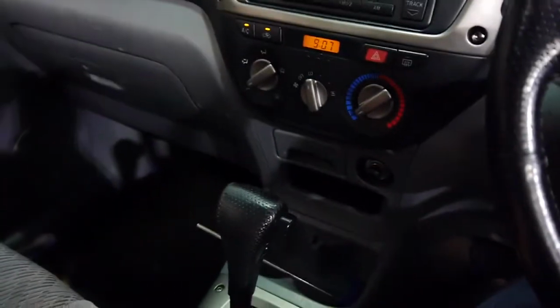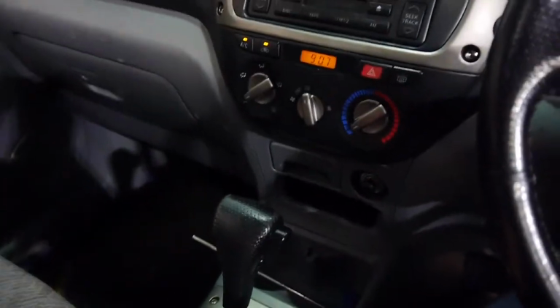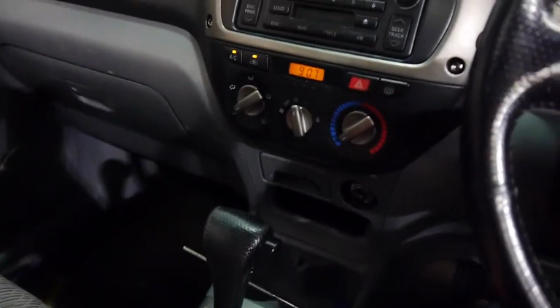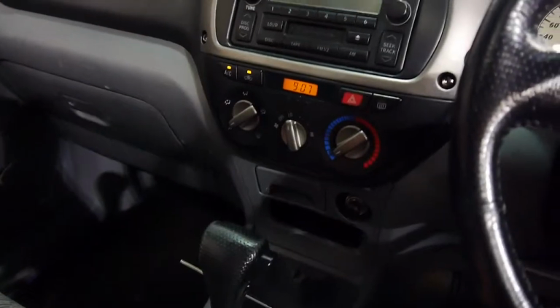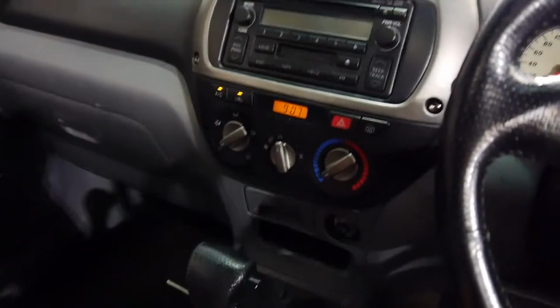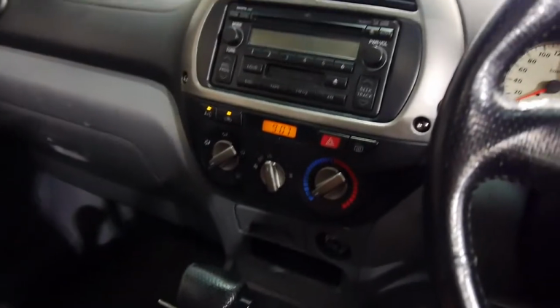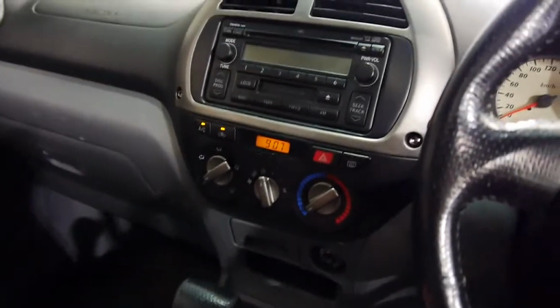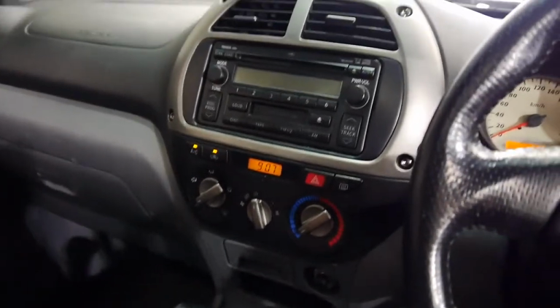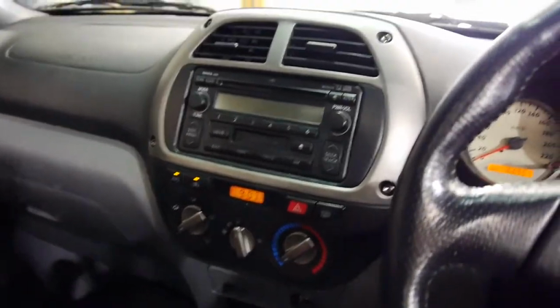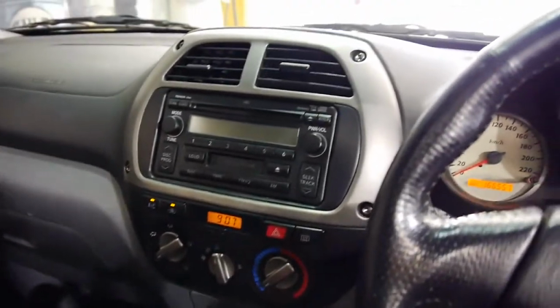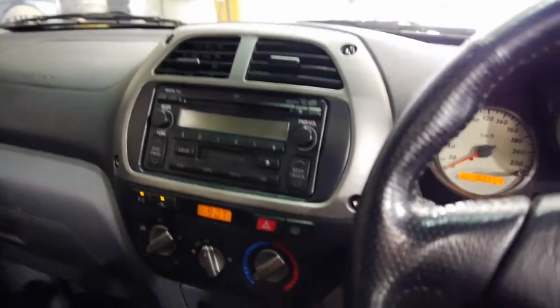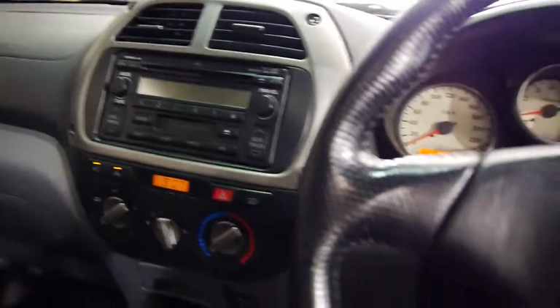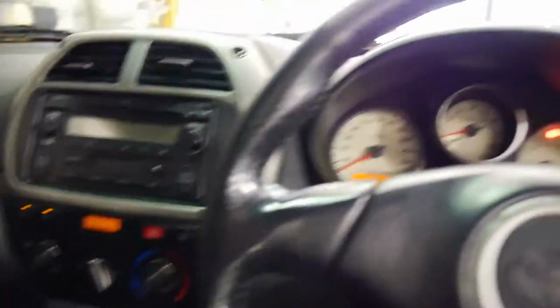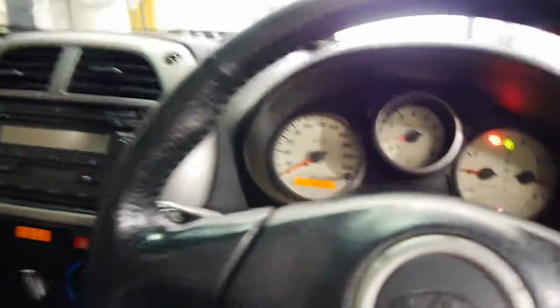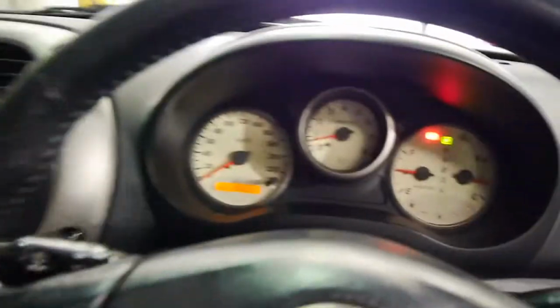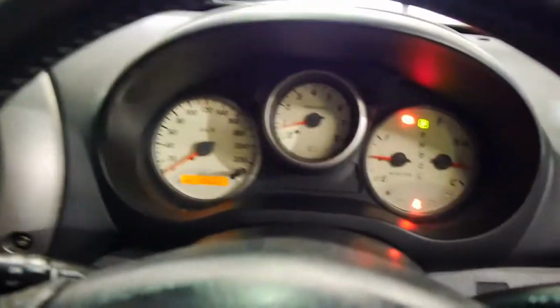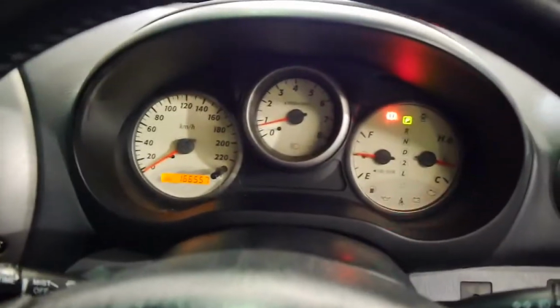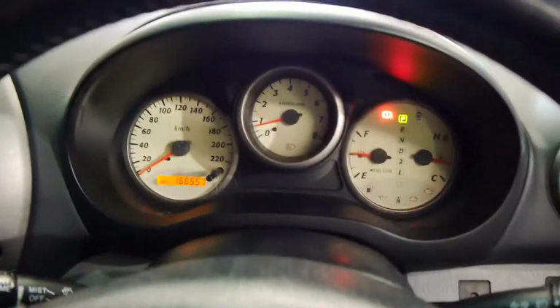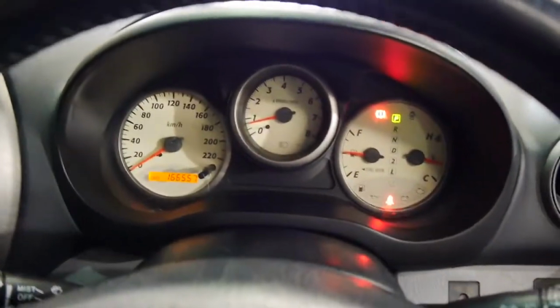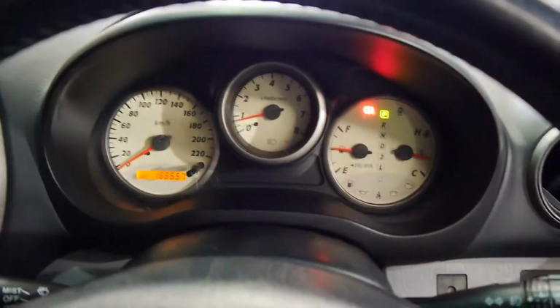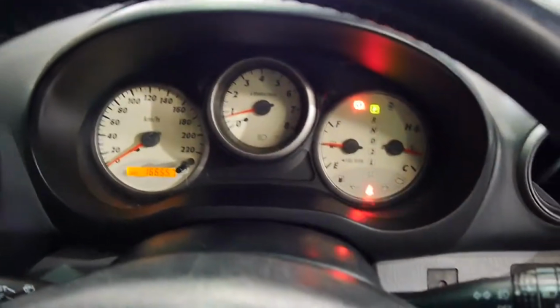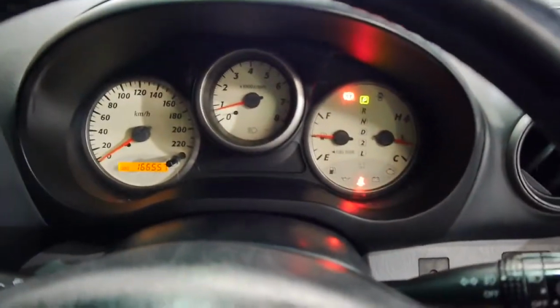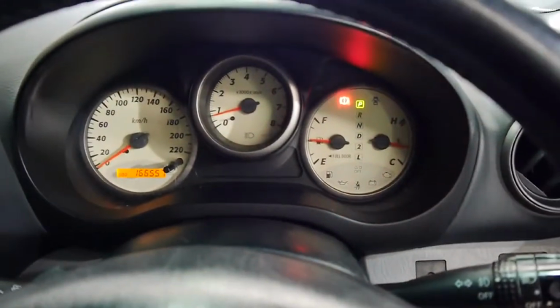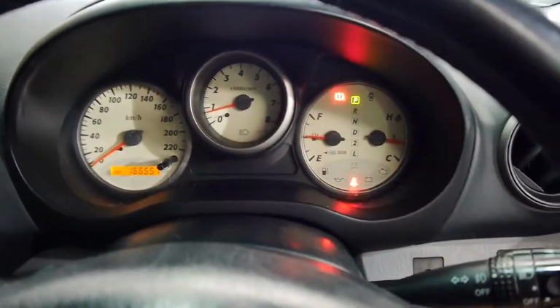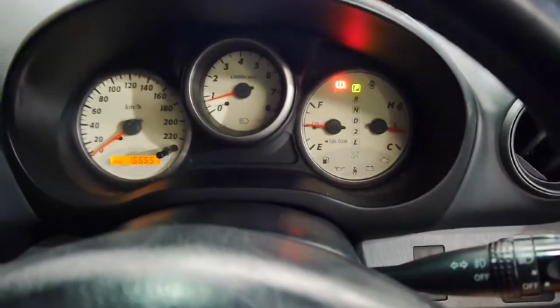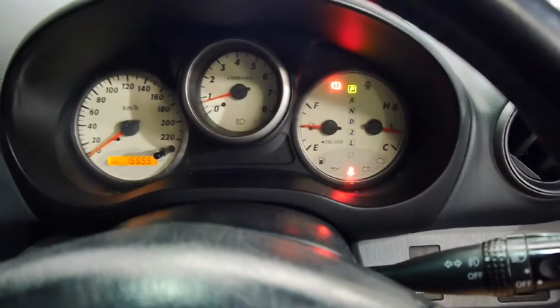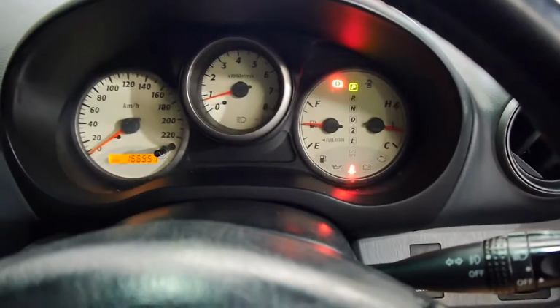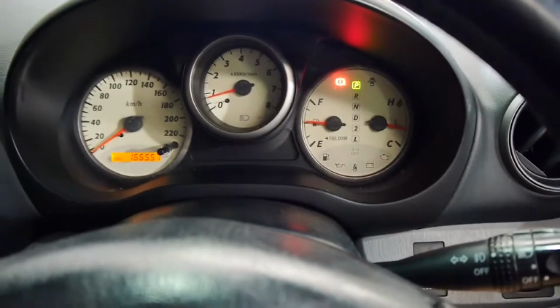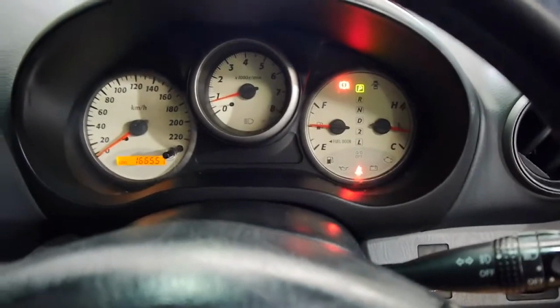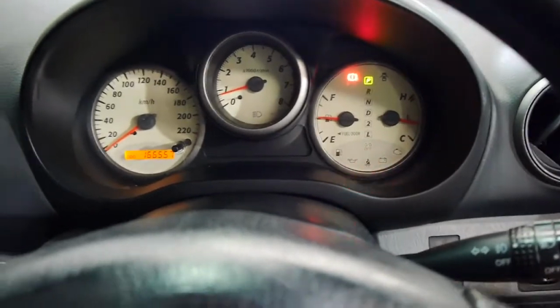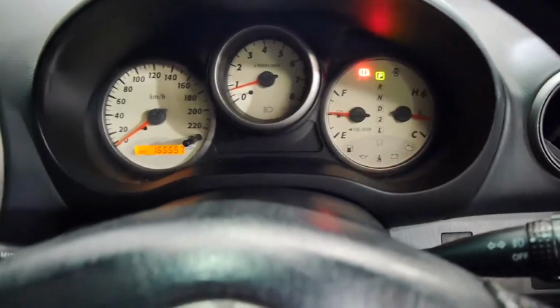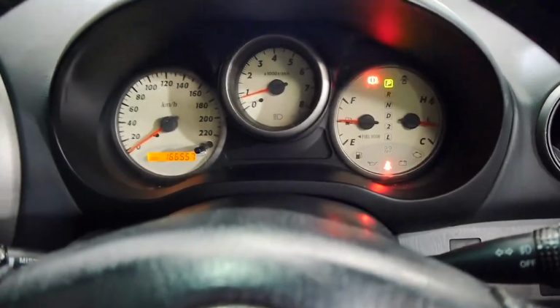Cup holders everywhere. I really don't know what more you could want for the price. We're very pleased to offer it to you today here at the Old Timer Centre.